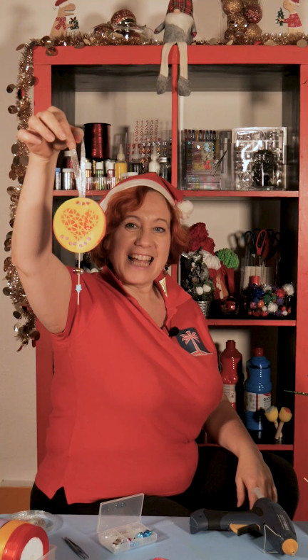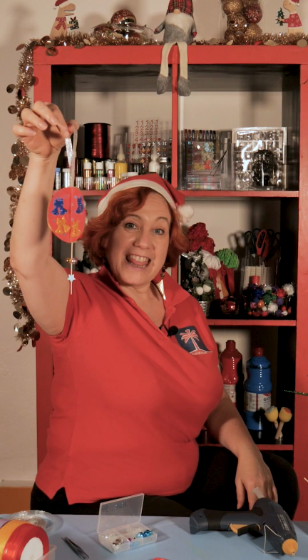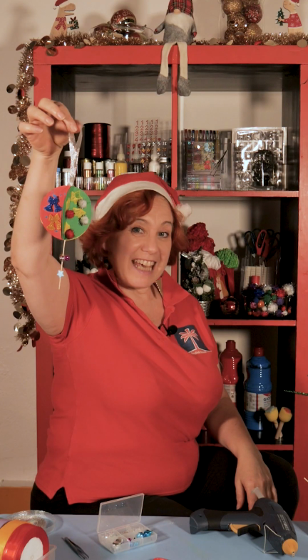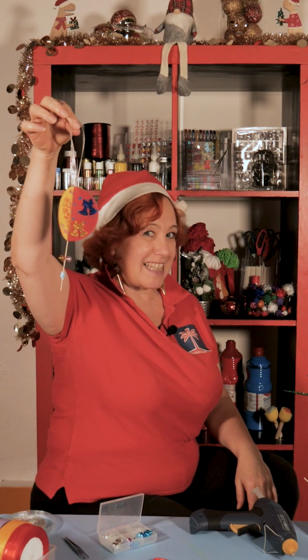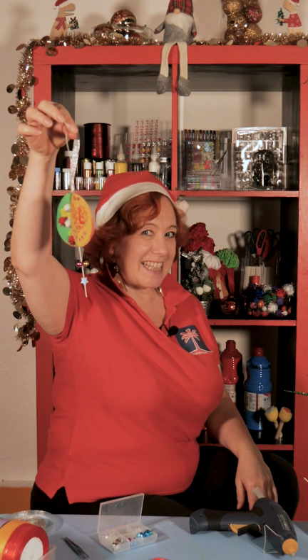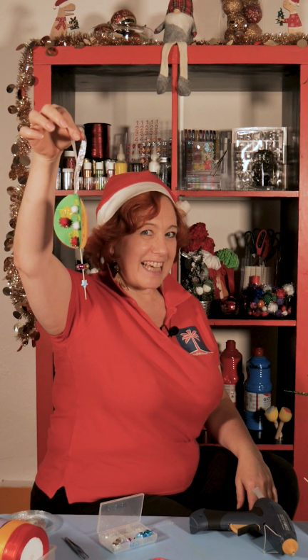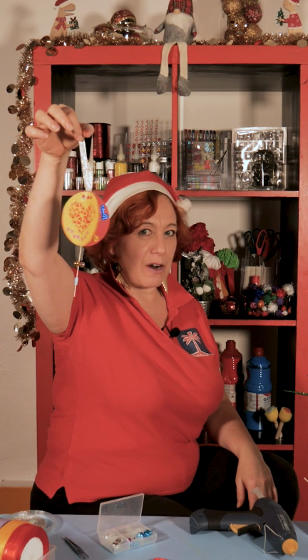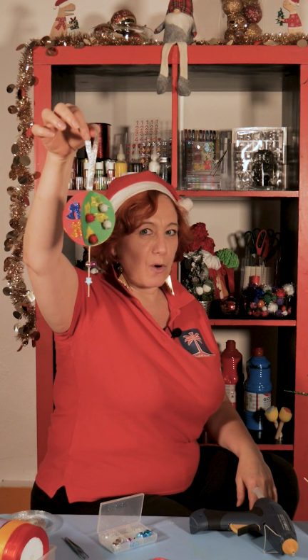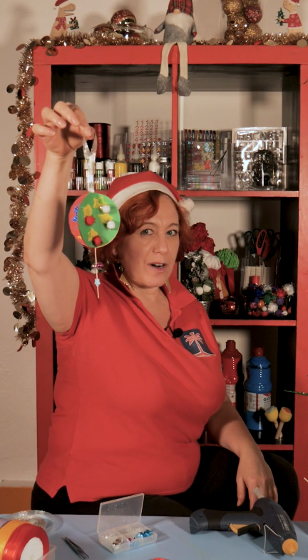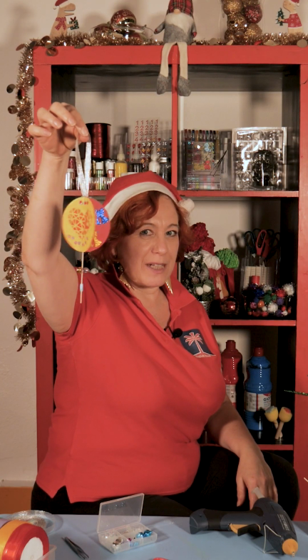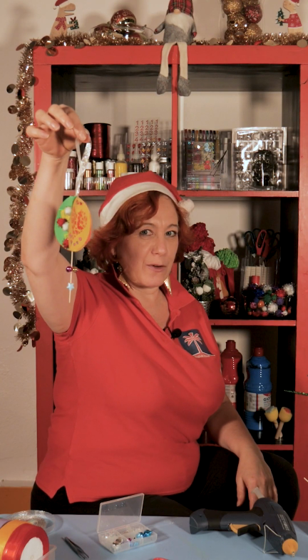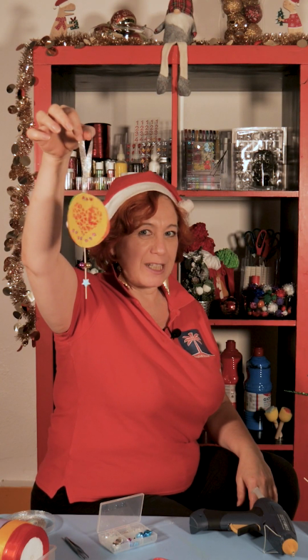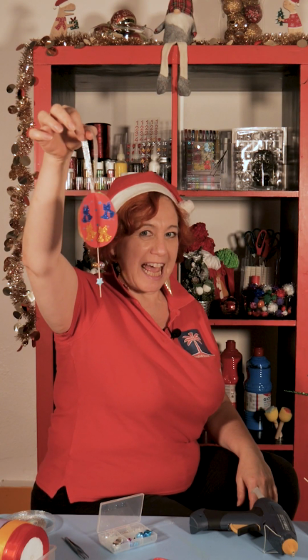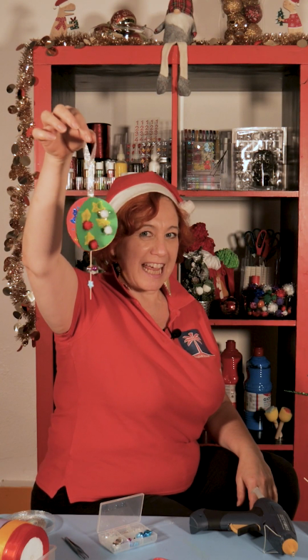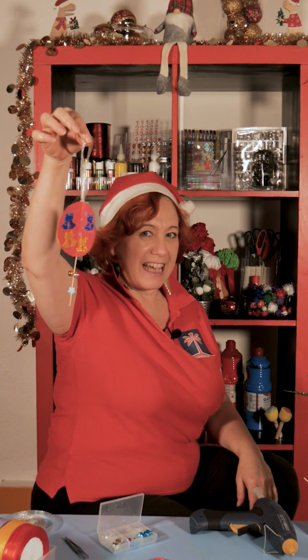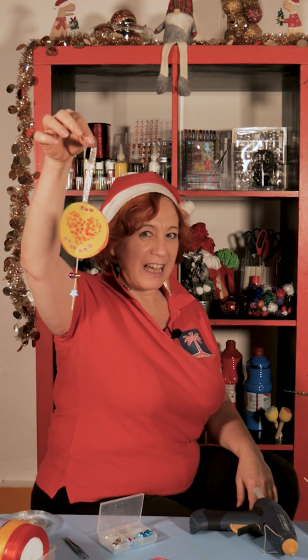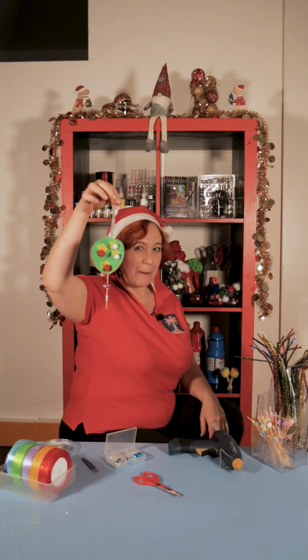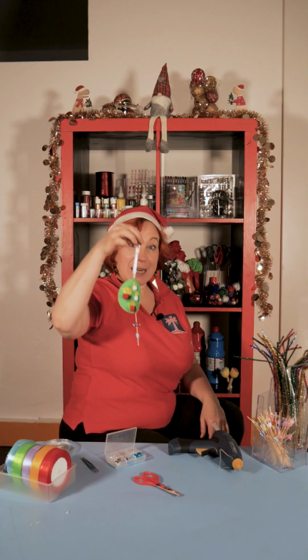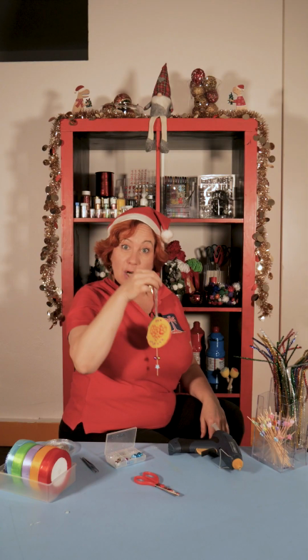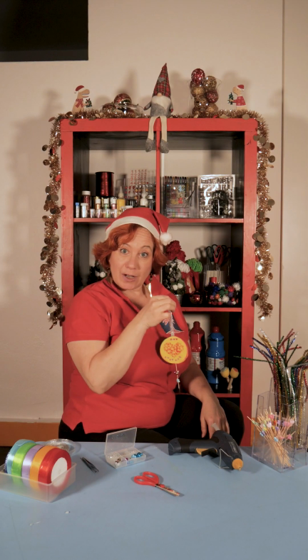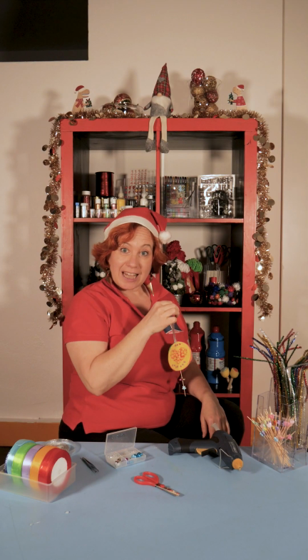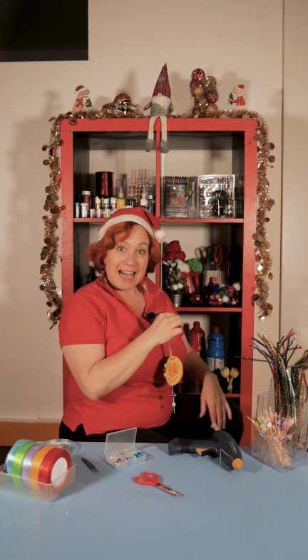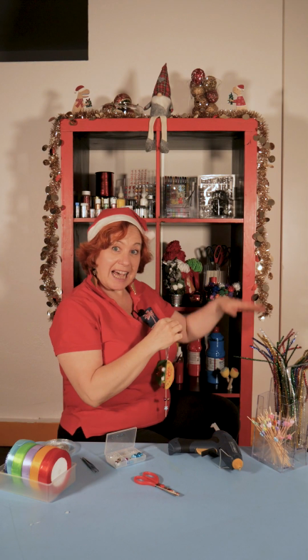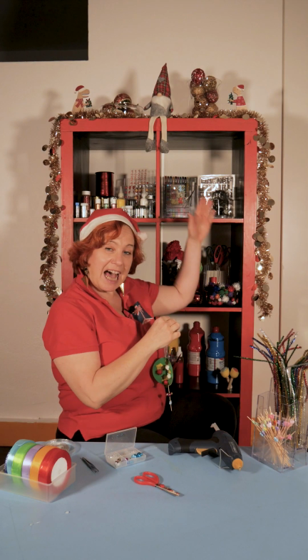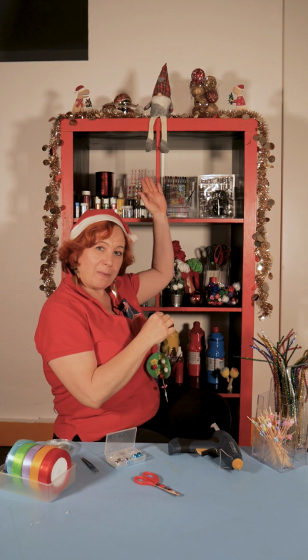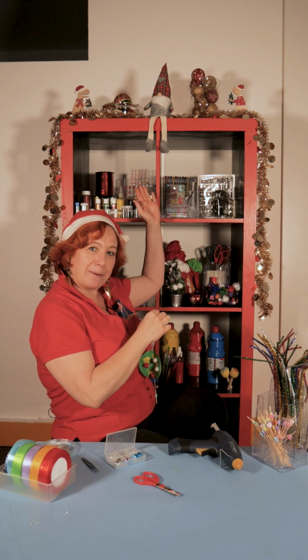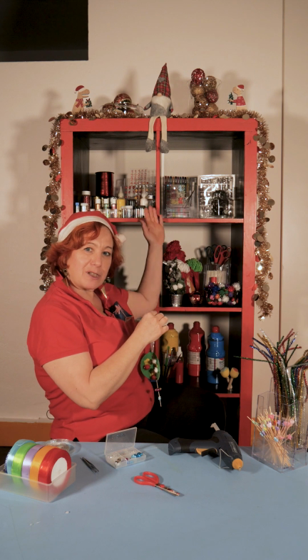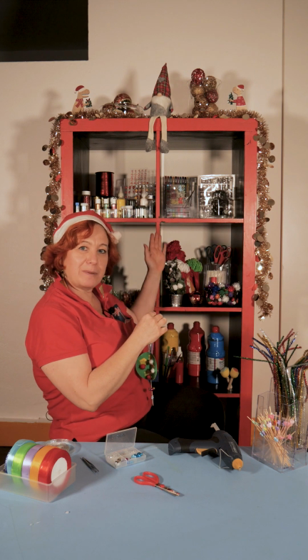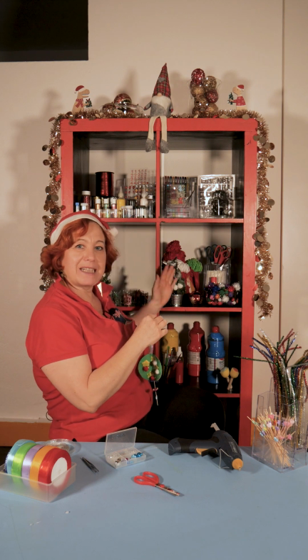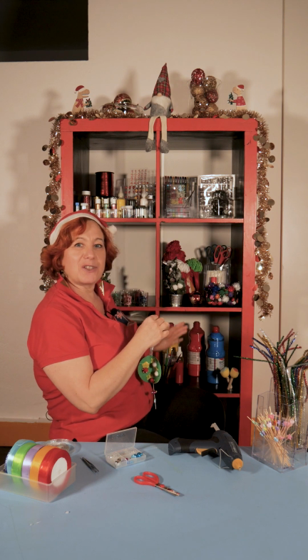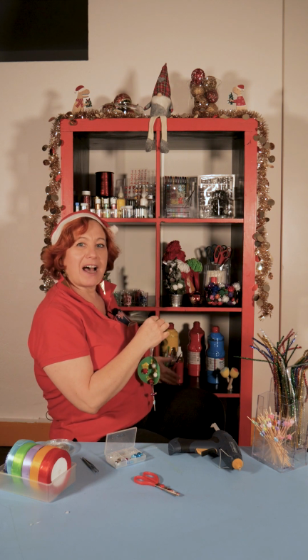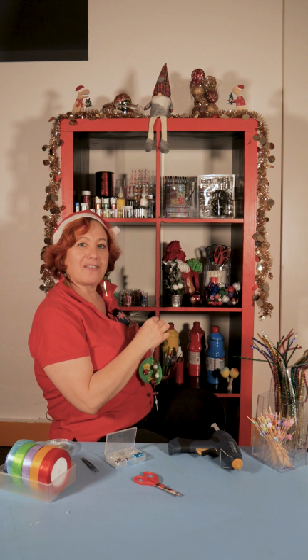This is our ornament for today! But look at how many possibilities you have.